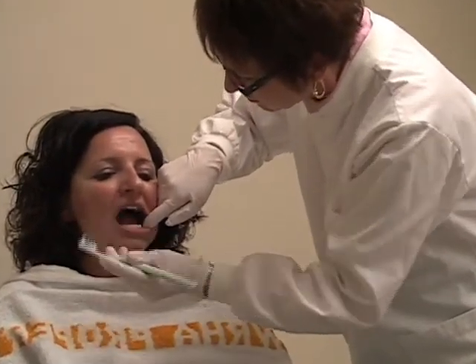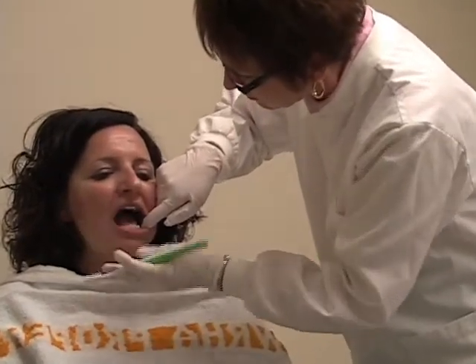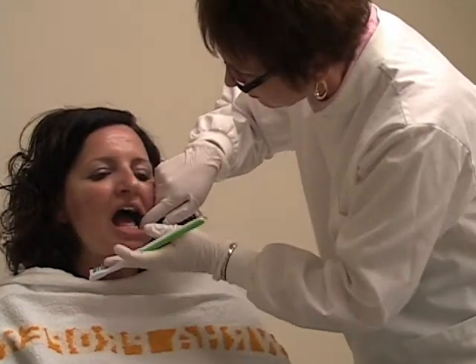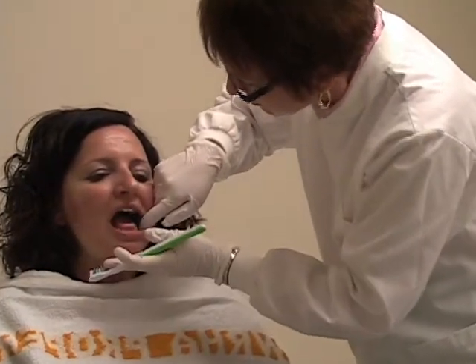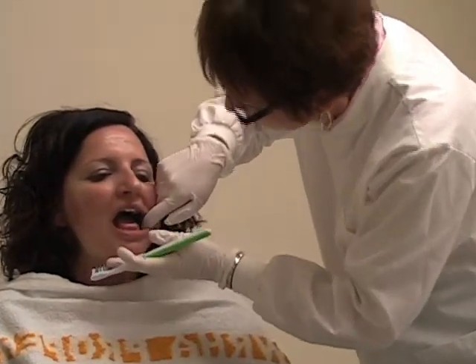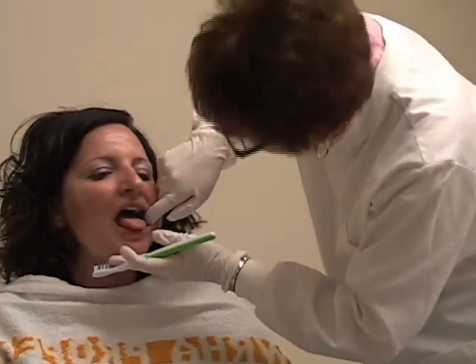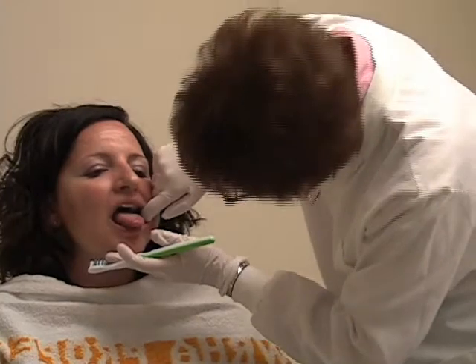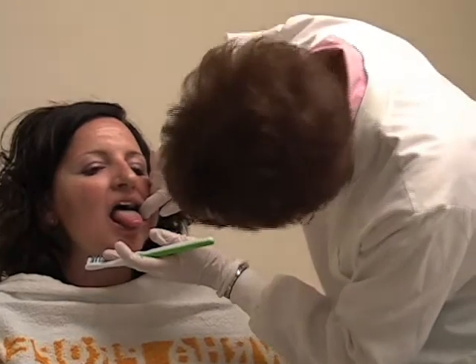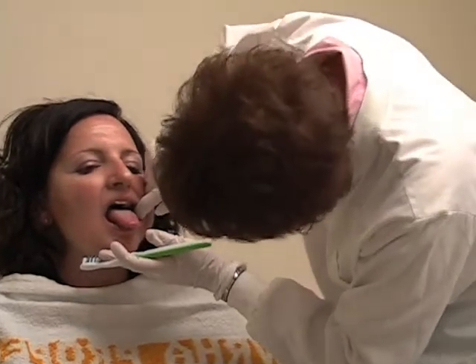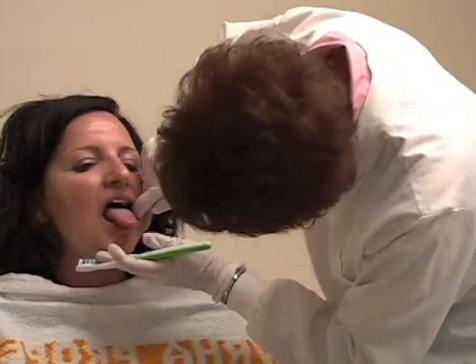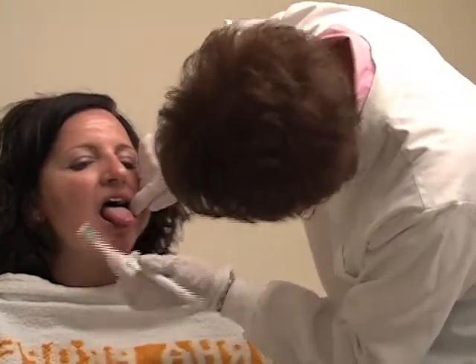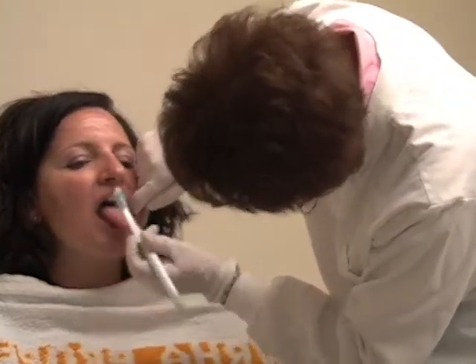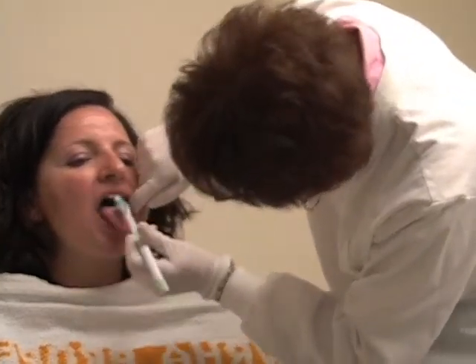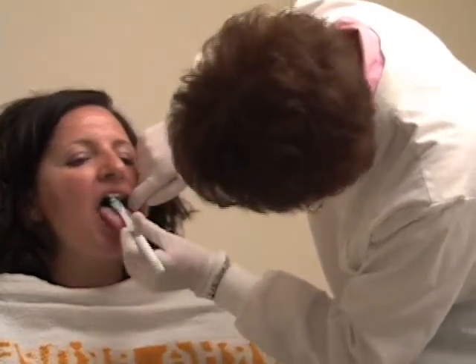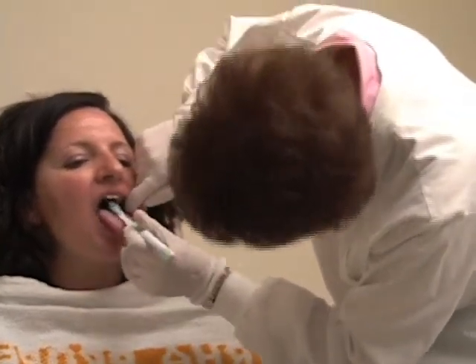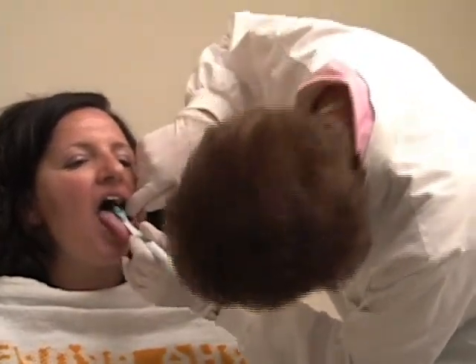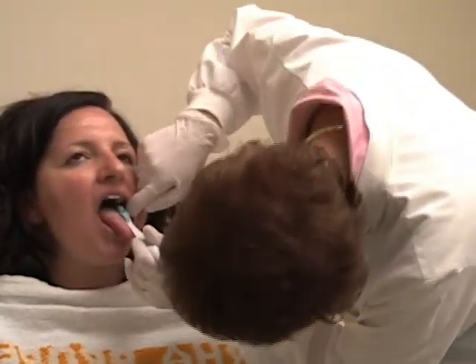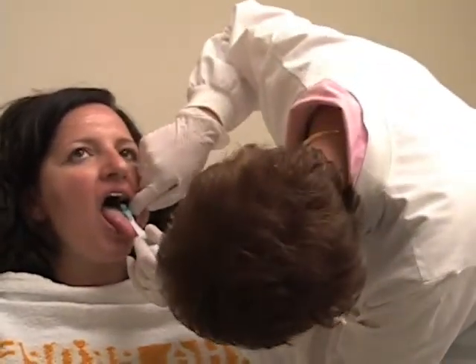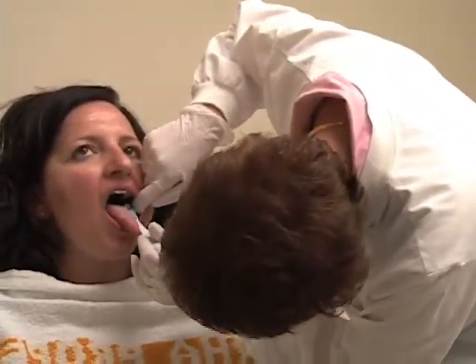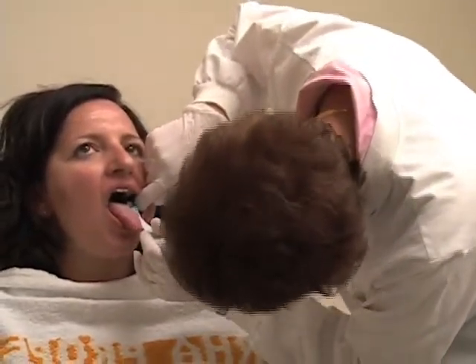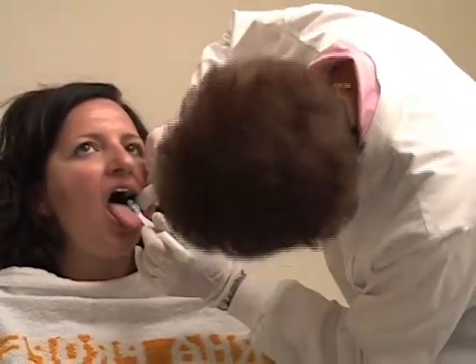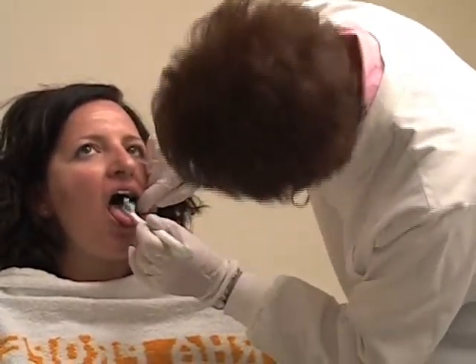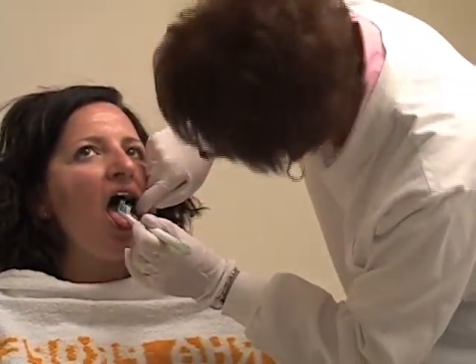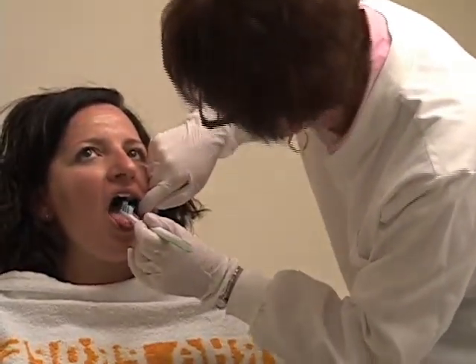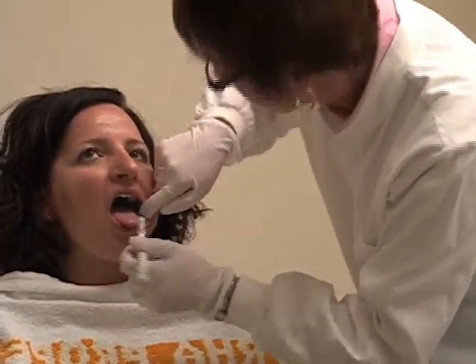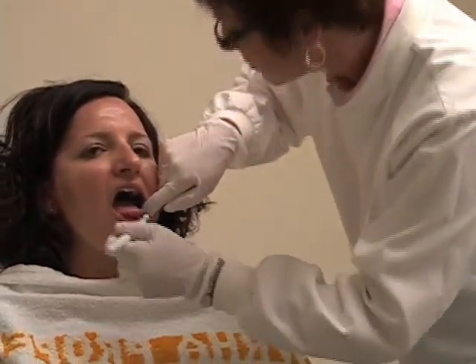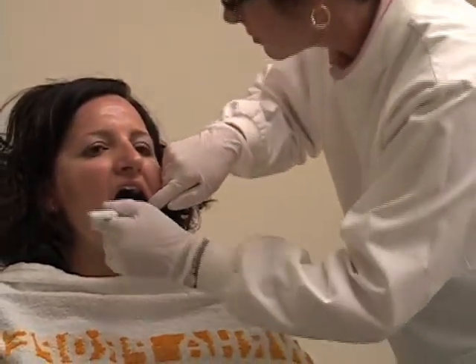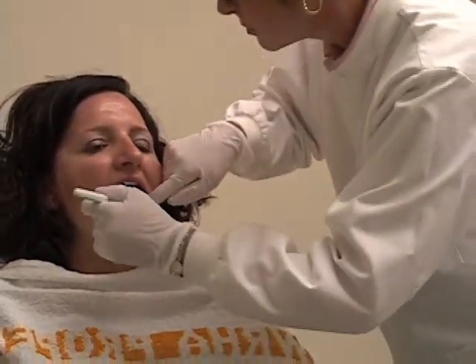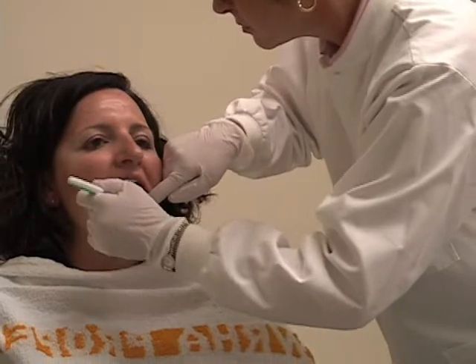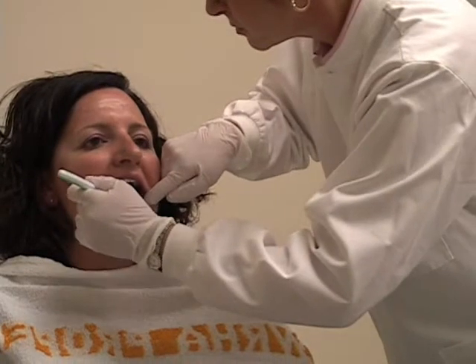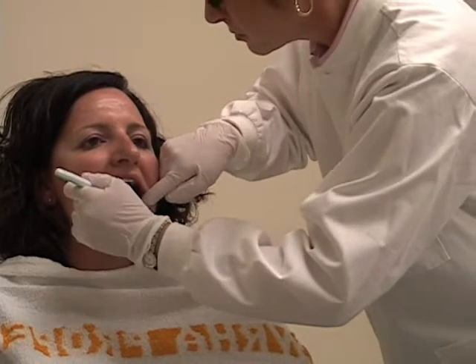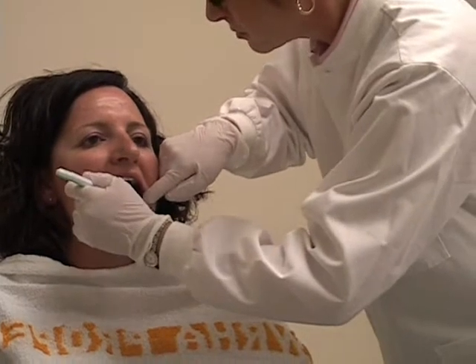You want to look on the inside of the cheeks, look at the teeth, look up at the roof of the mouth, examine the tongue, and look under the tongue.